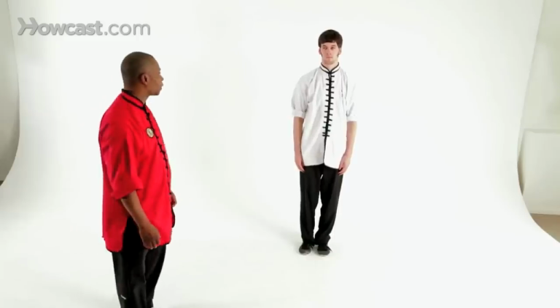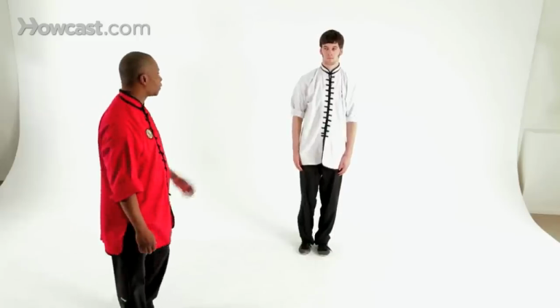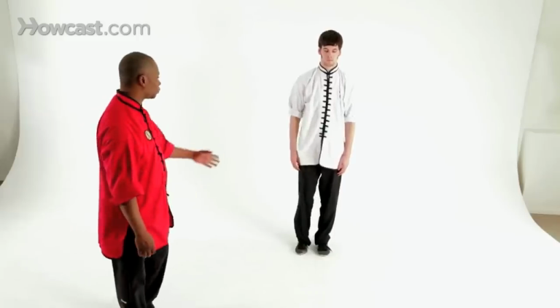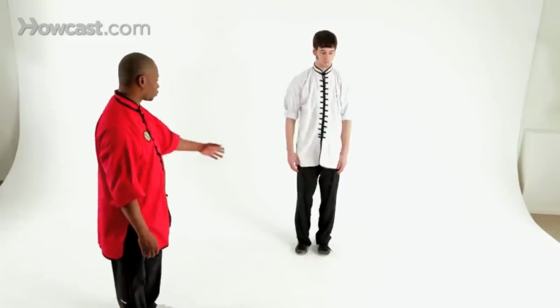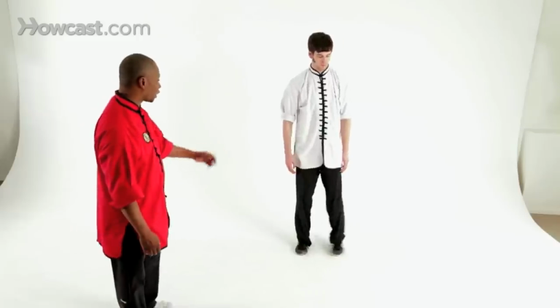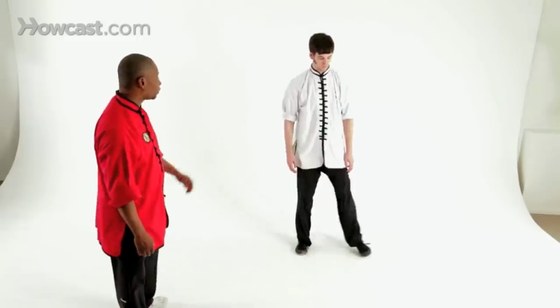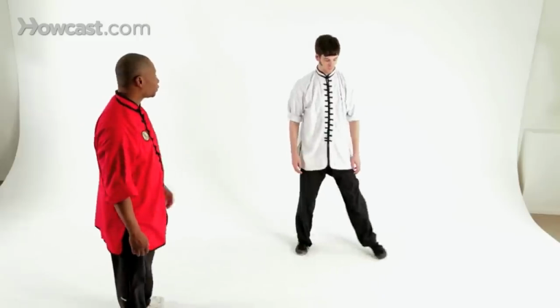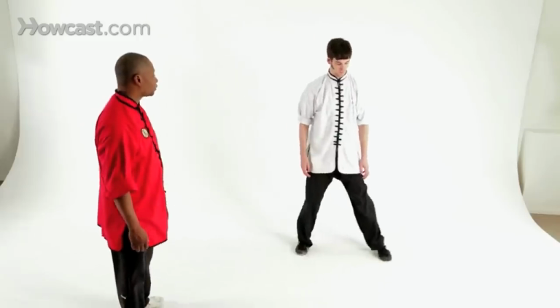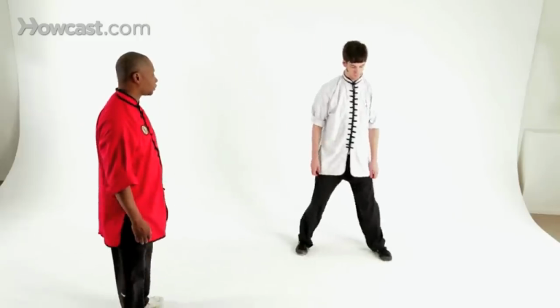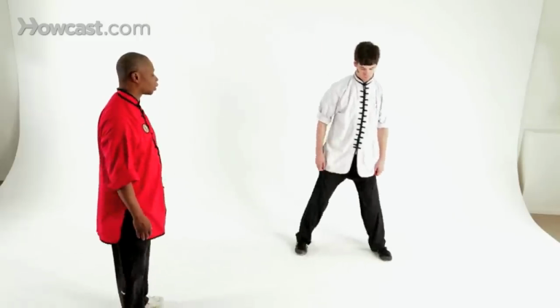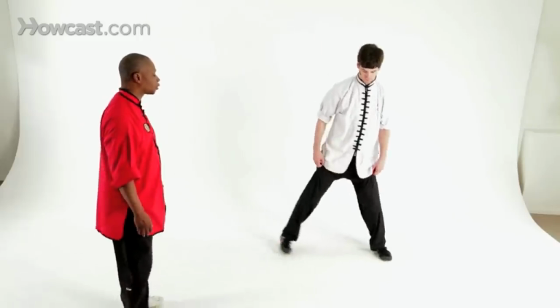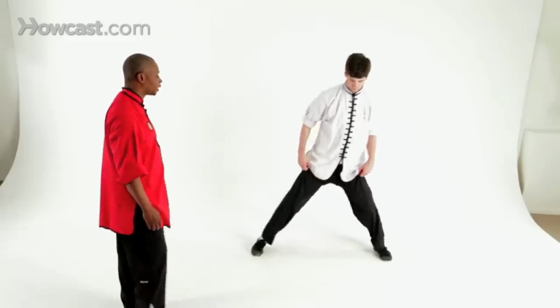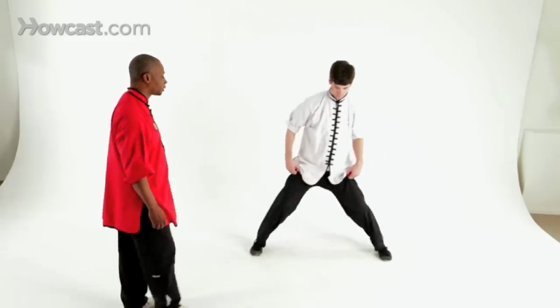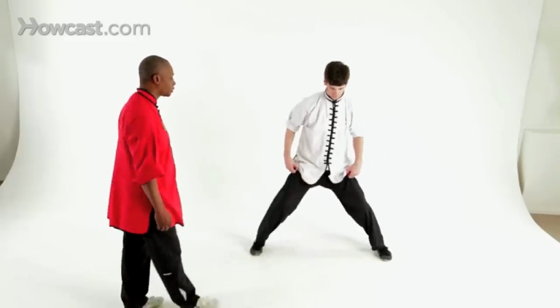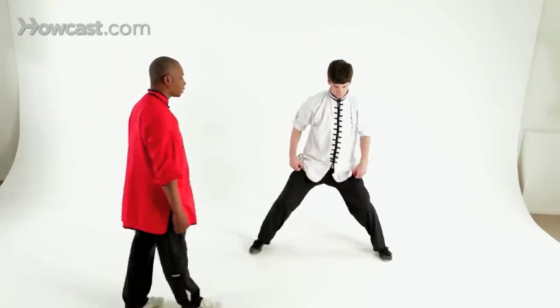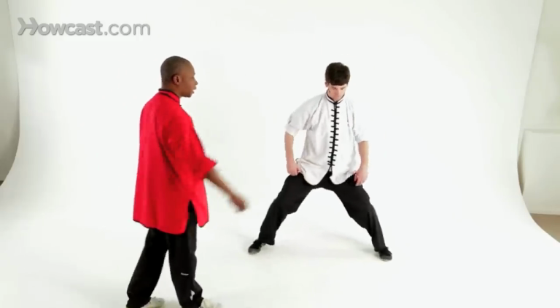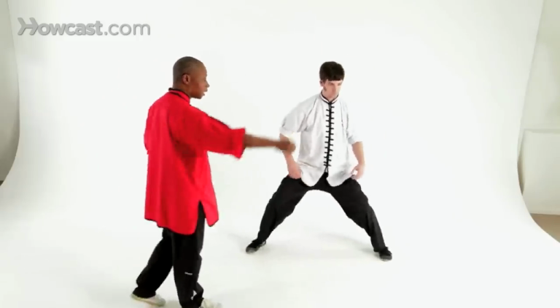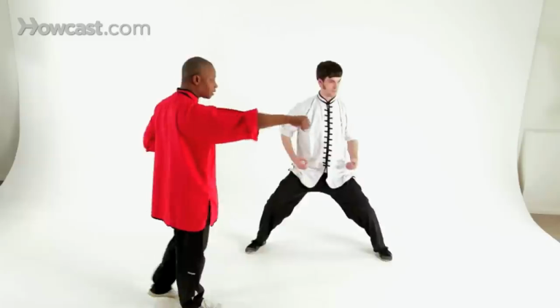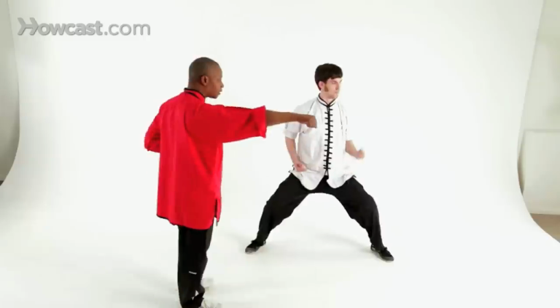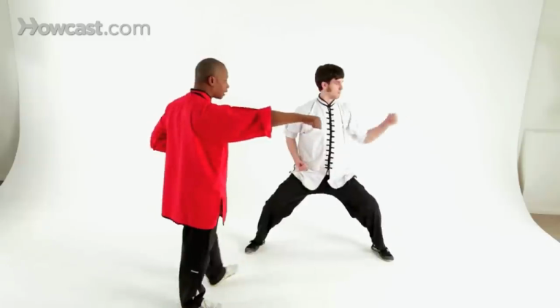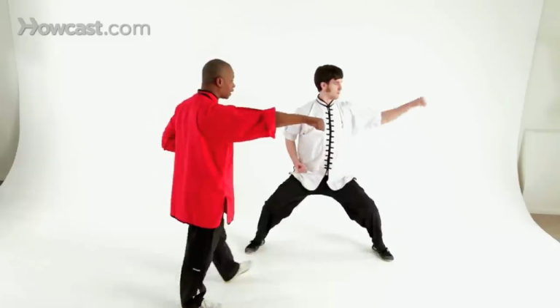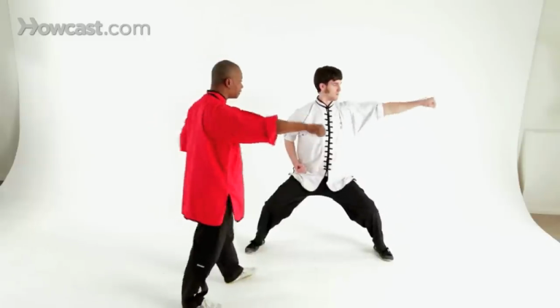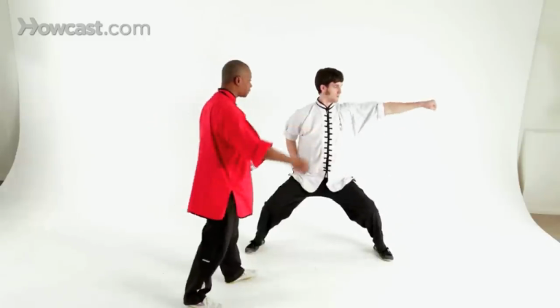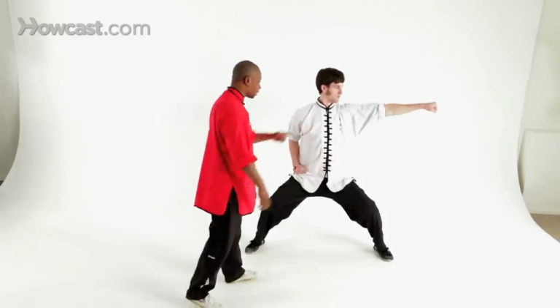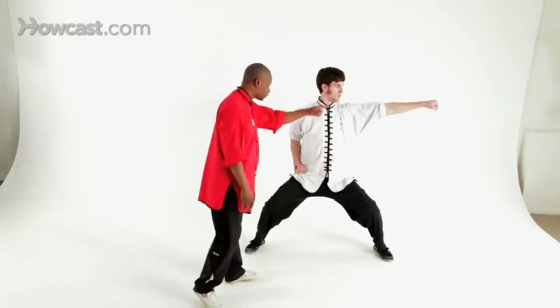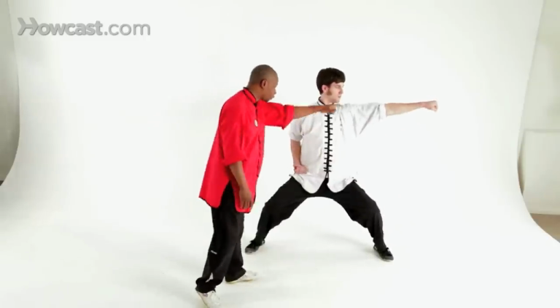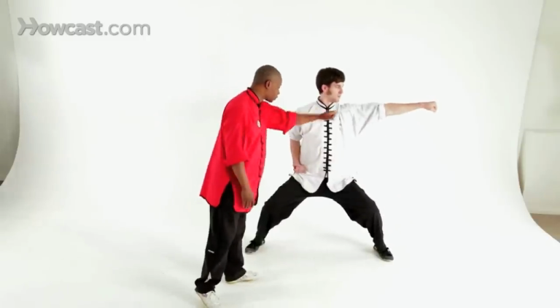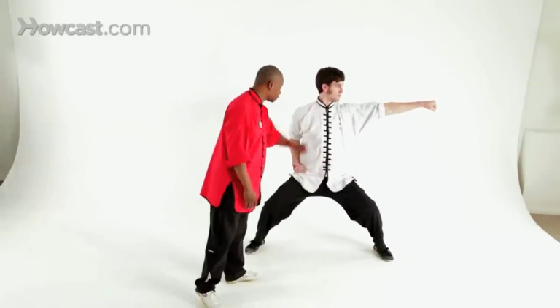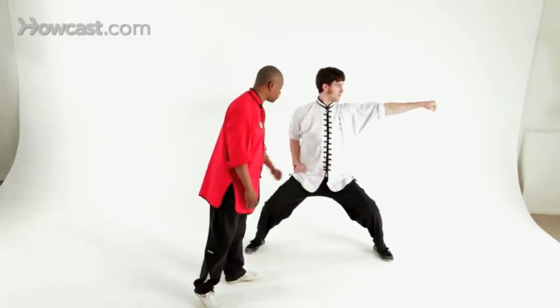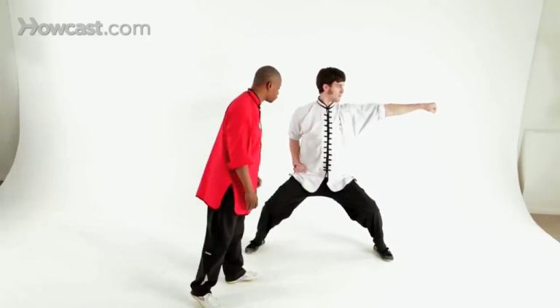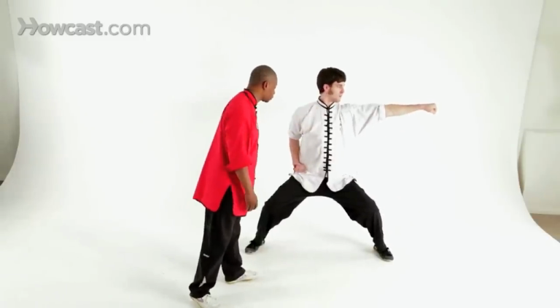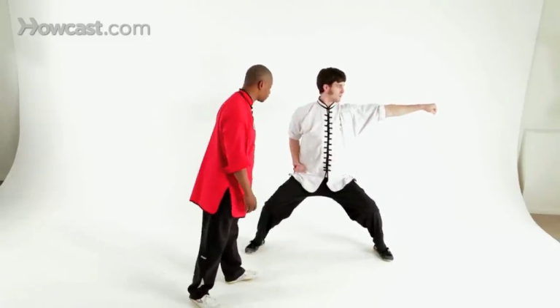We'll start out from our horse stance, hand out to the side, eyes focused on your first two knuckles.